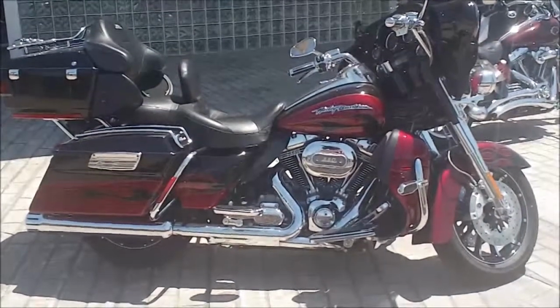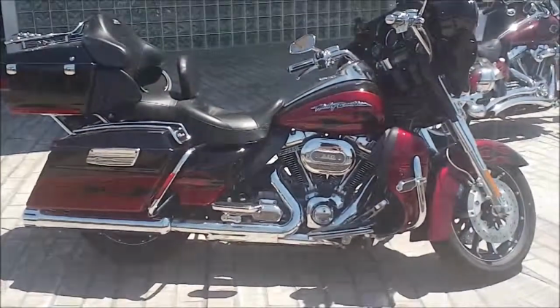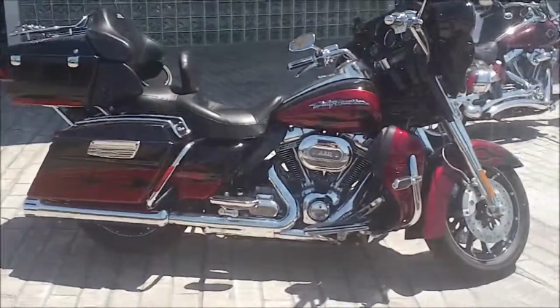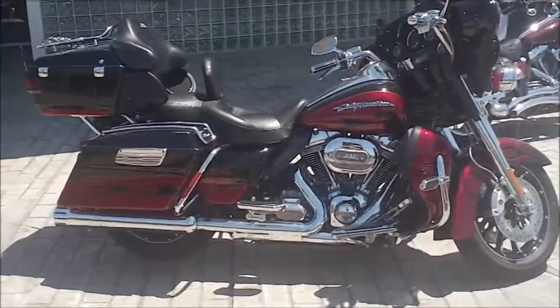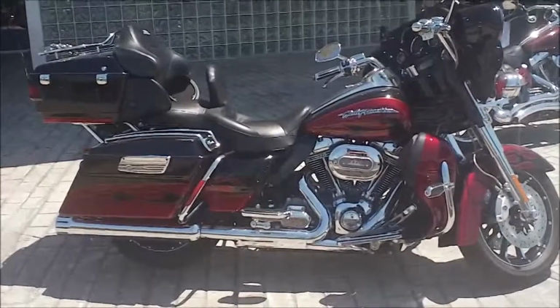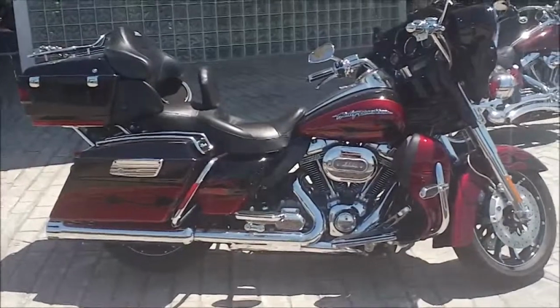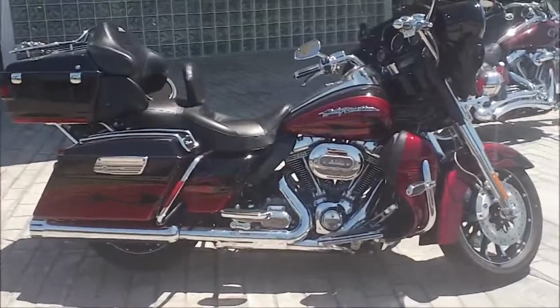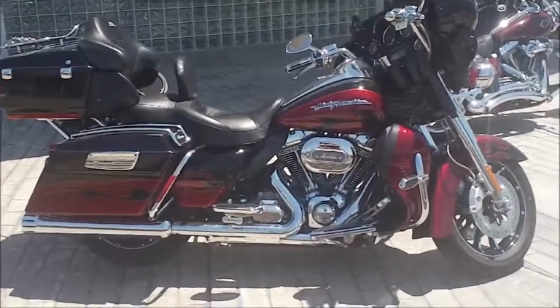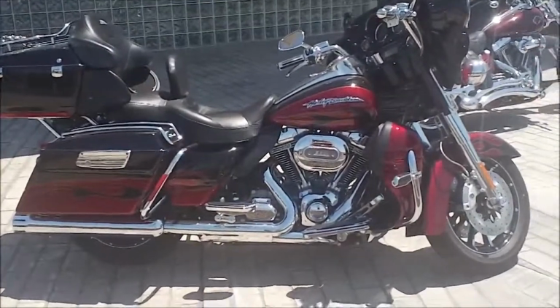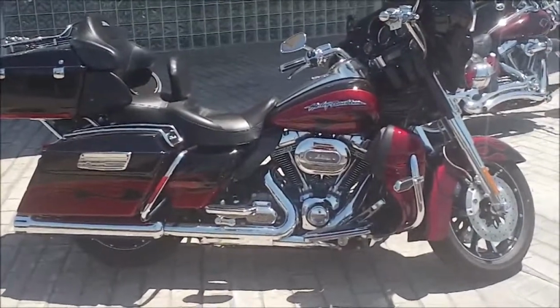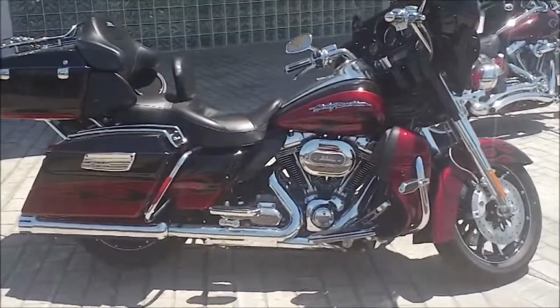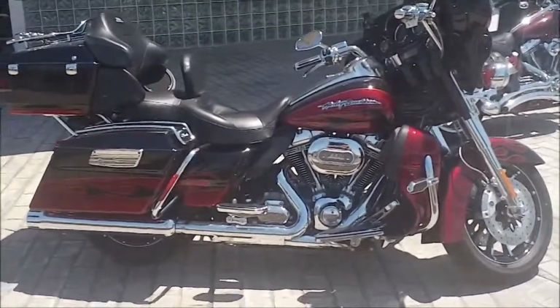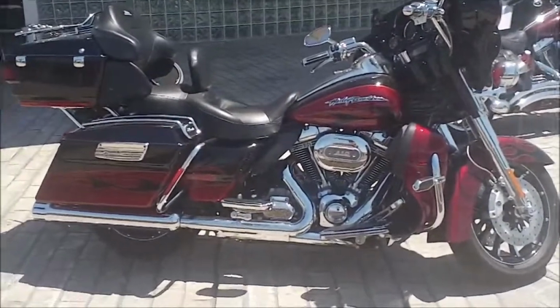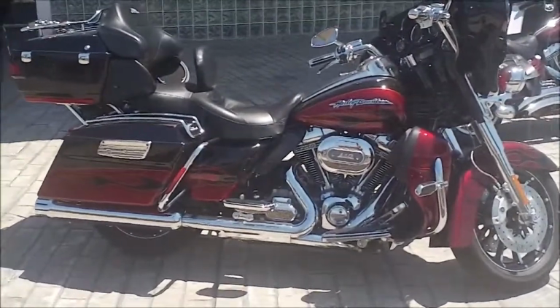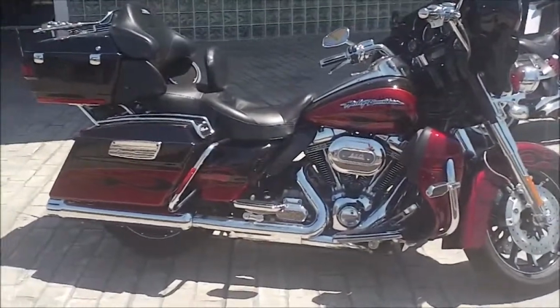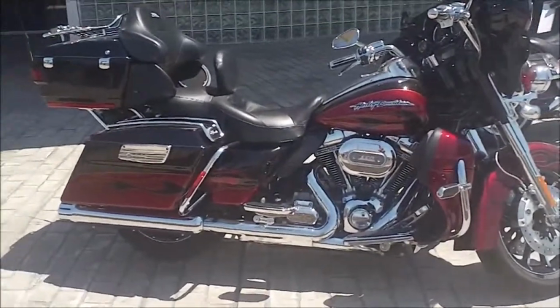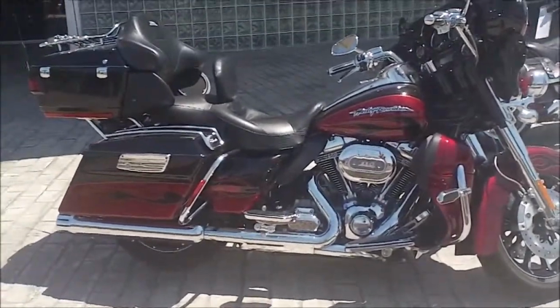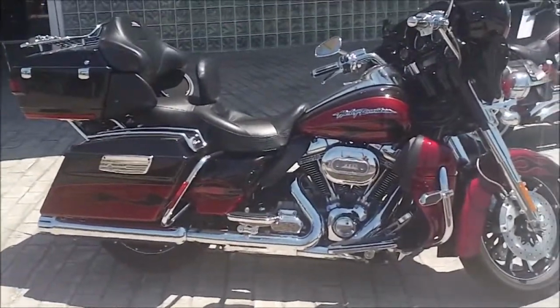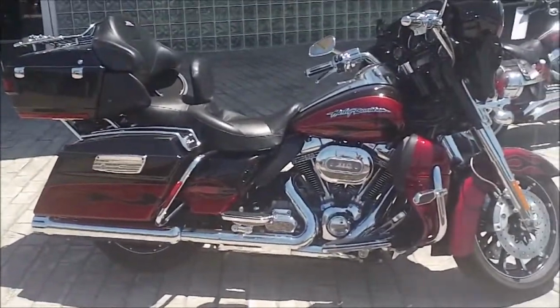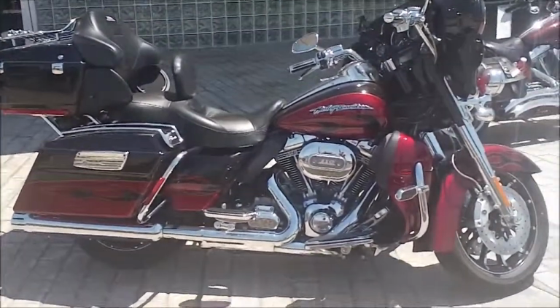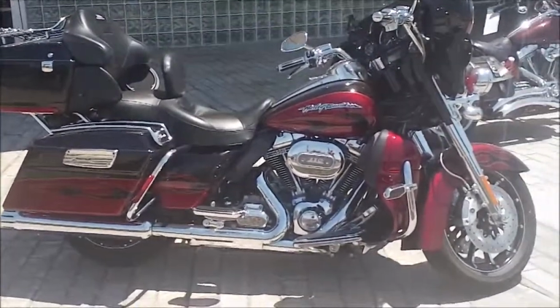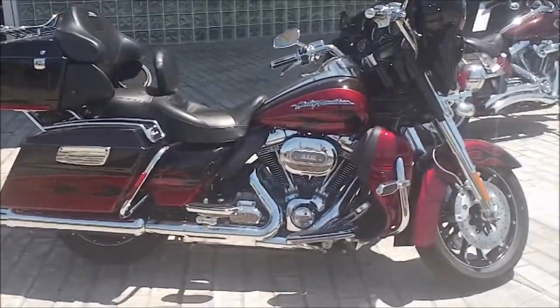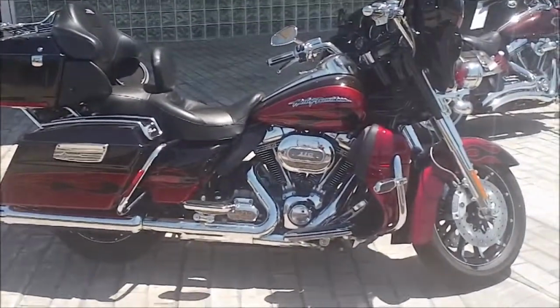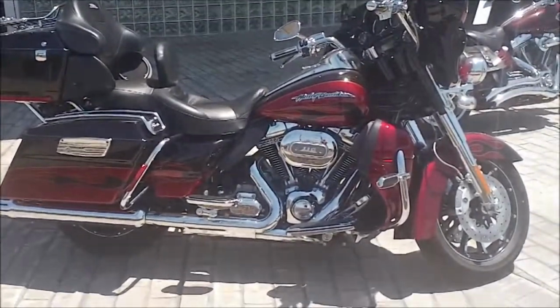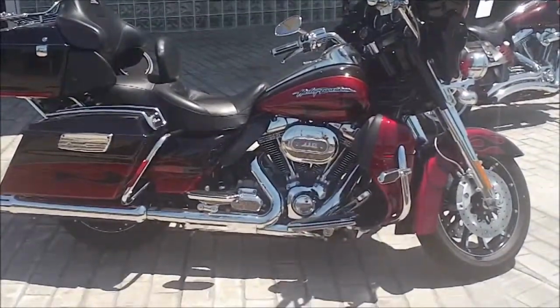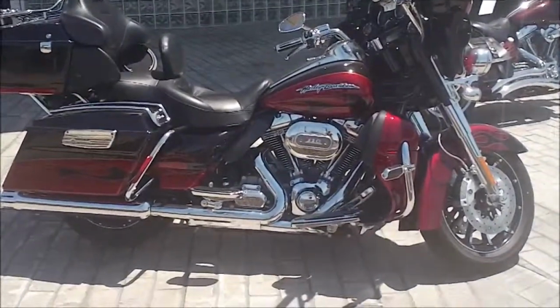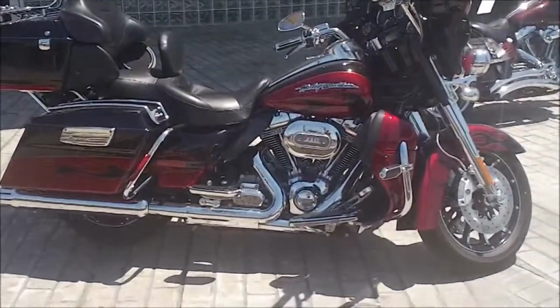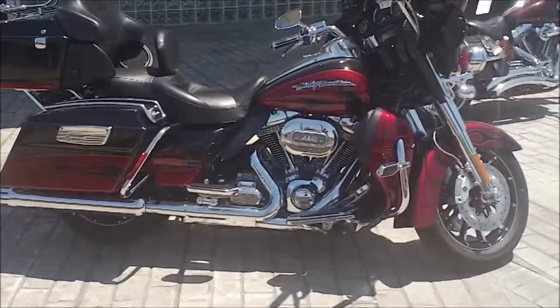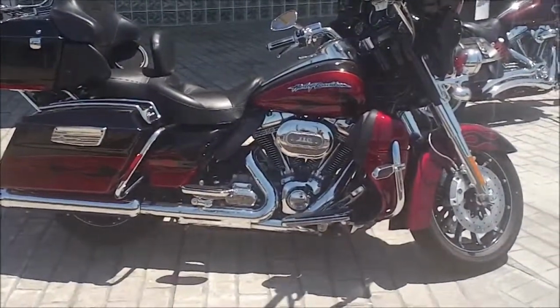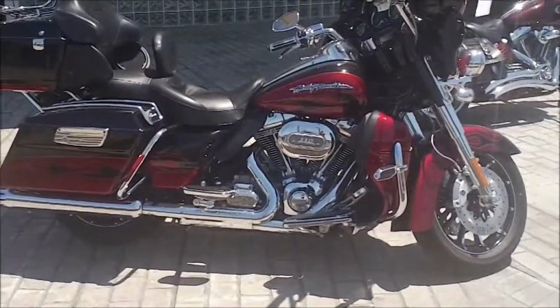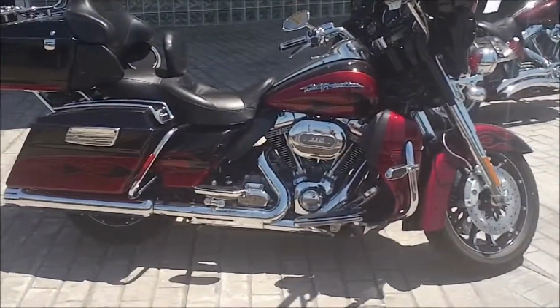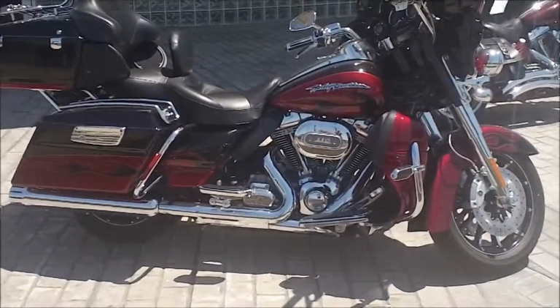Hey, it's Jeff Oh, the Internet Motorcycle Sales Guy at Bumpus Harley-Davidson in Memphis, Tennessee, 2160 Witten Road.